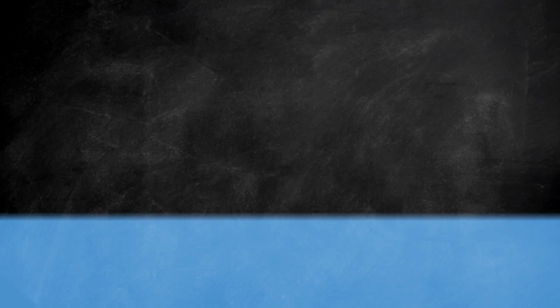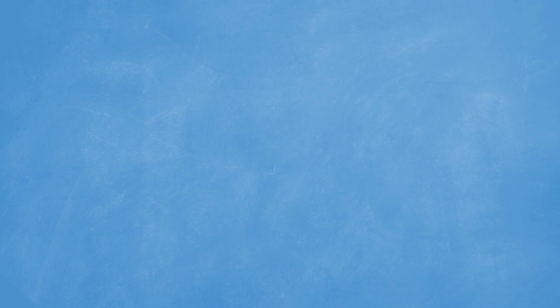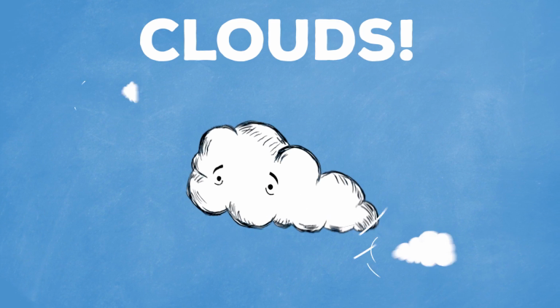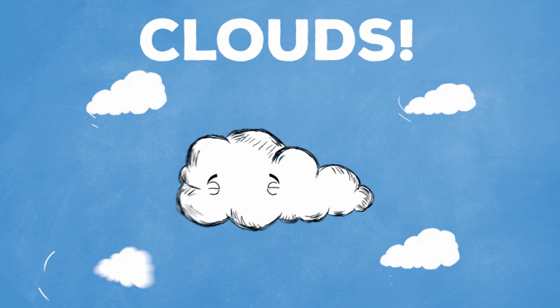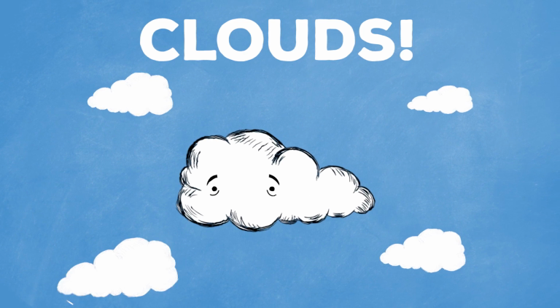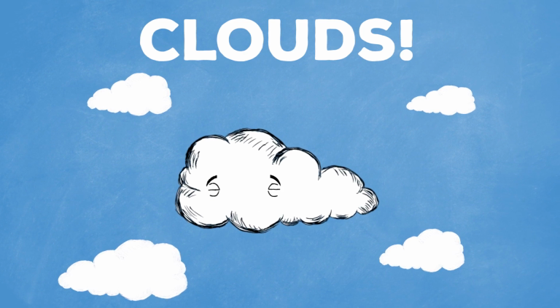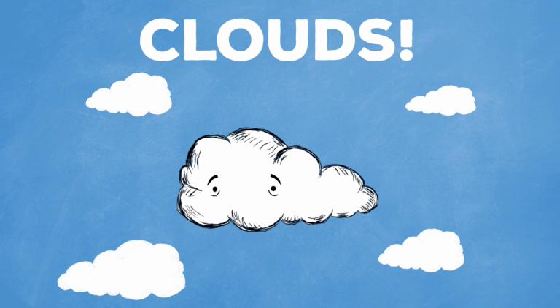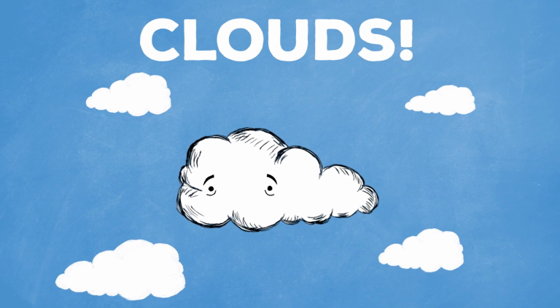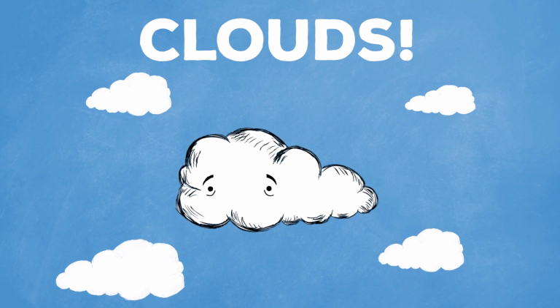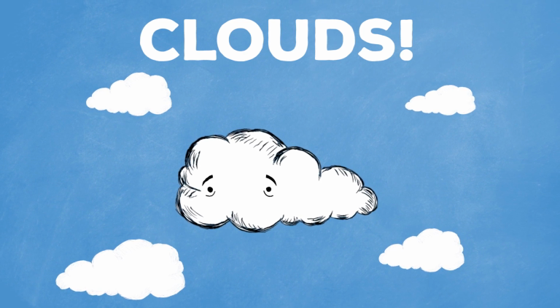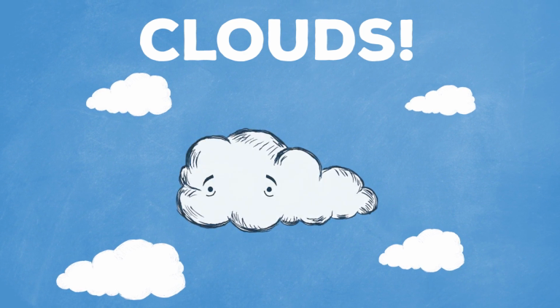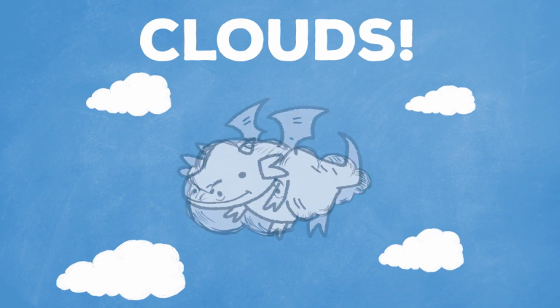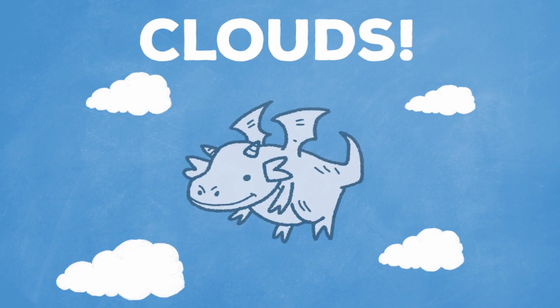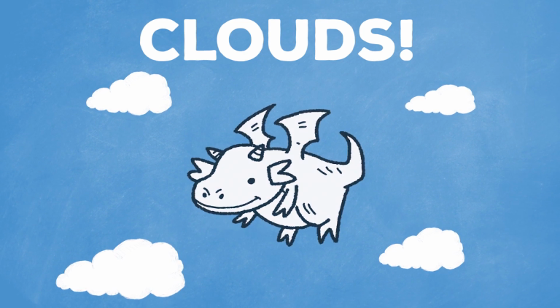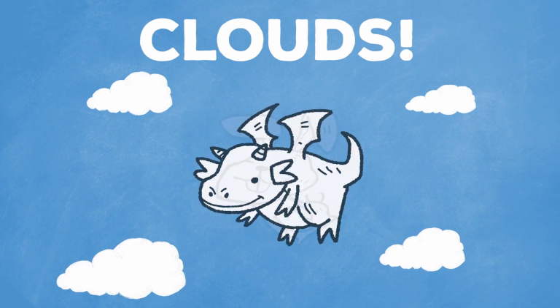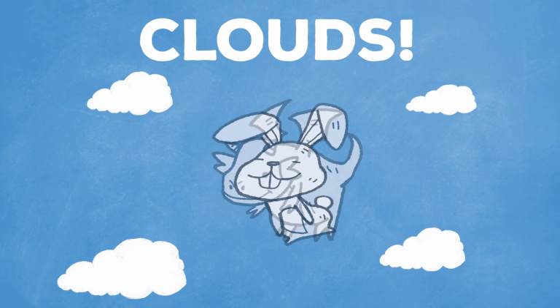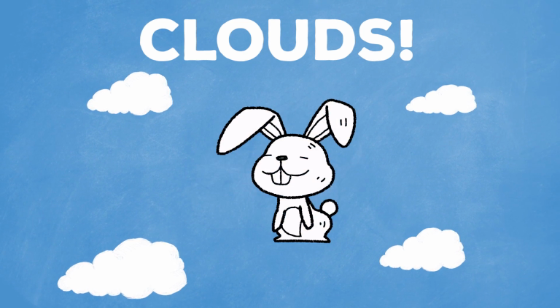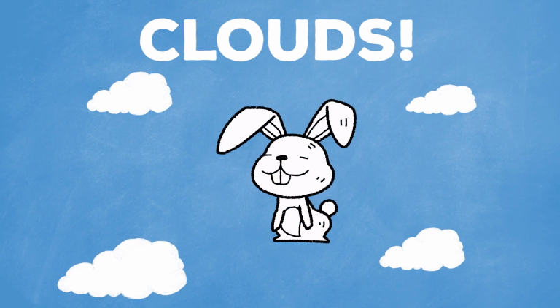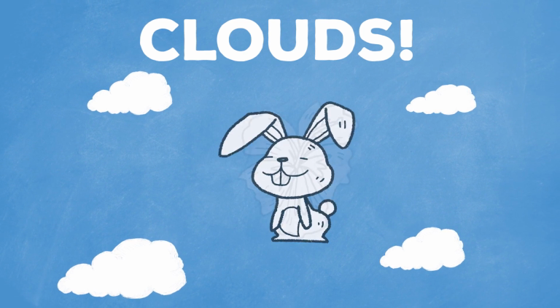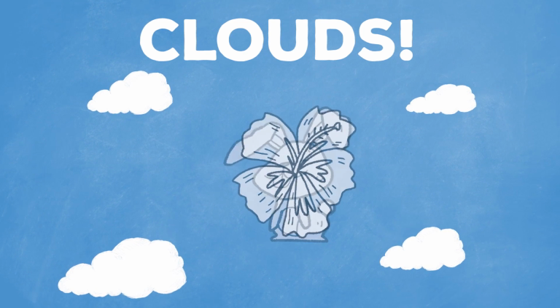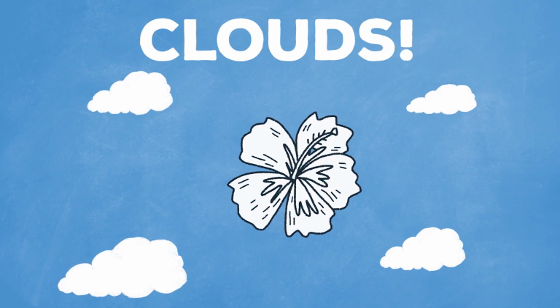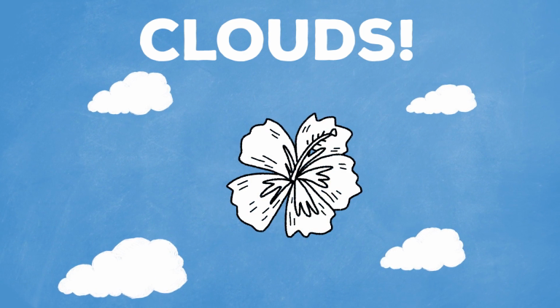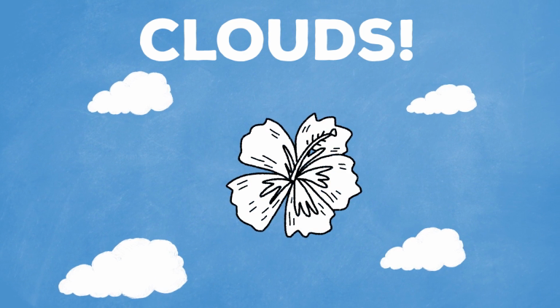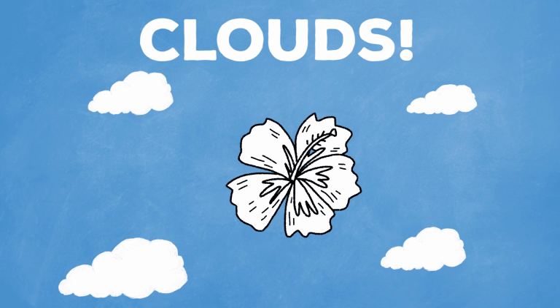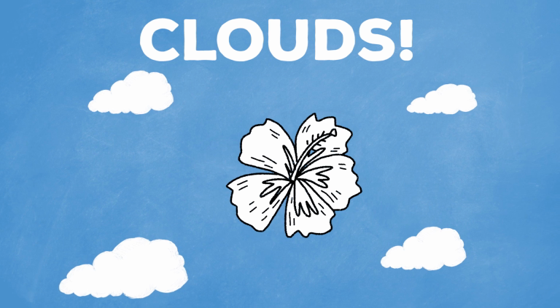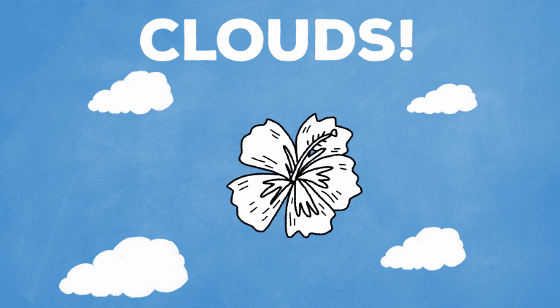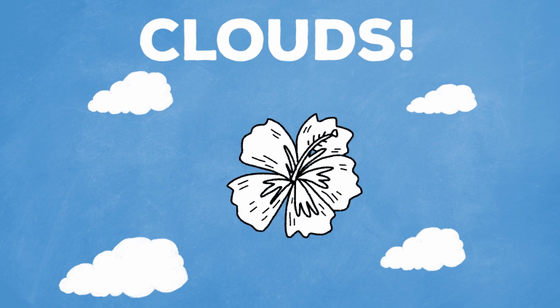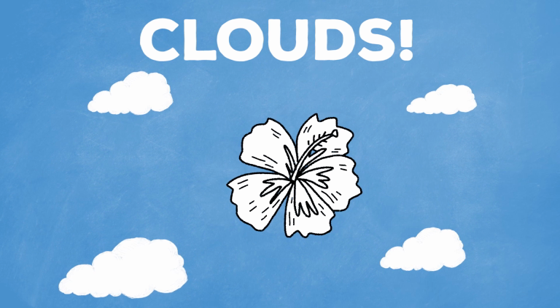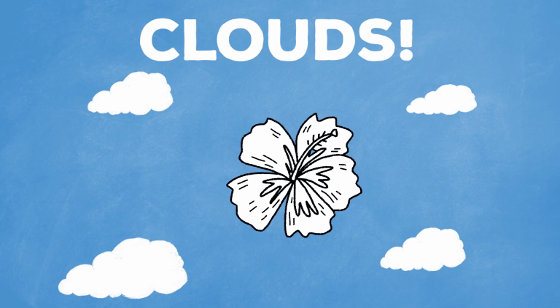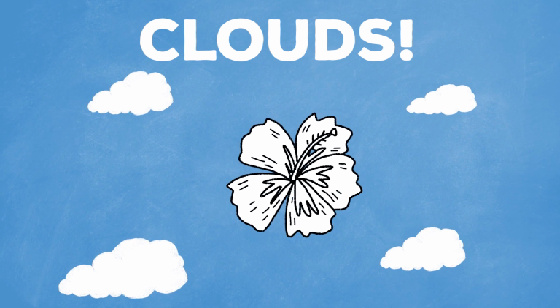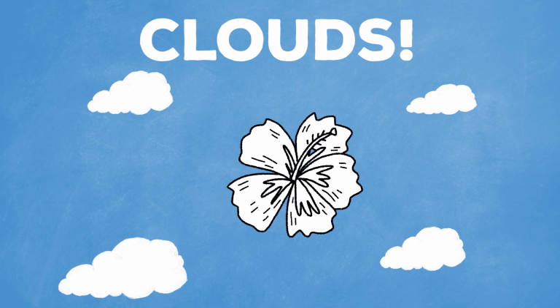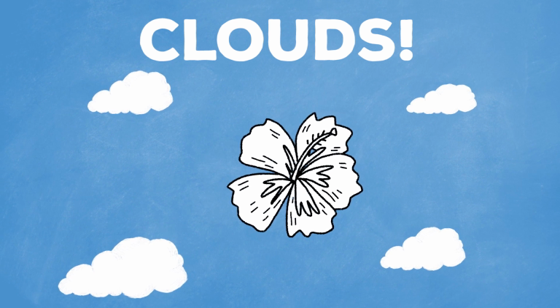Clouds! There are so many kinds of clouds, from dragon shape to bunny shape to flower shape. But scientifically, there's a lot of kinds too.